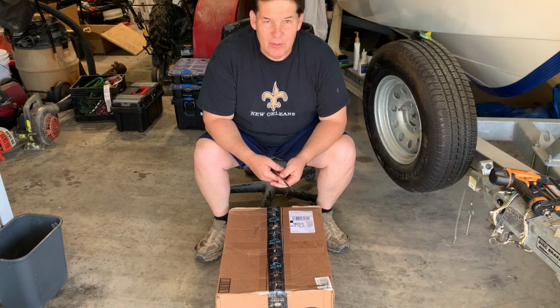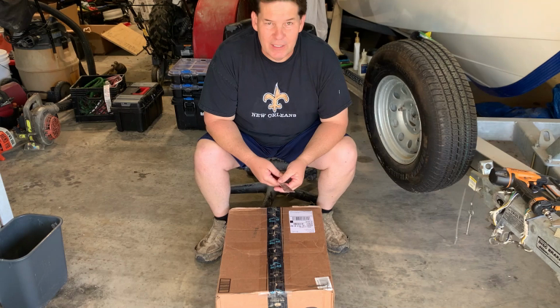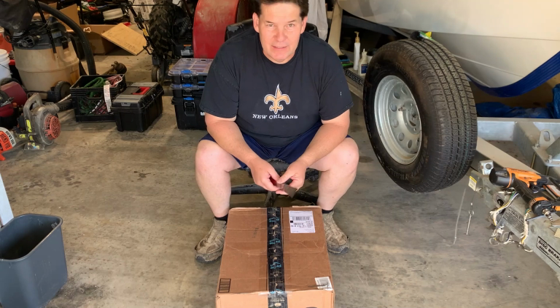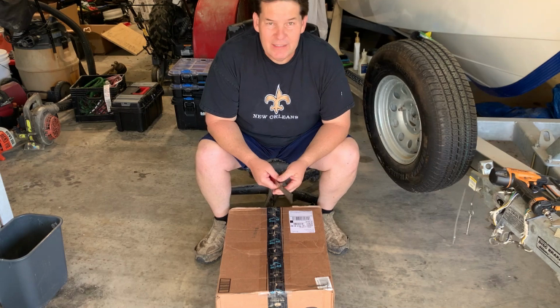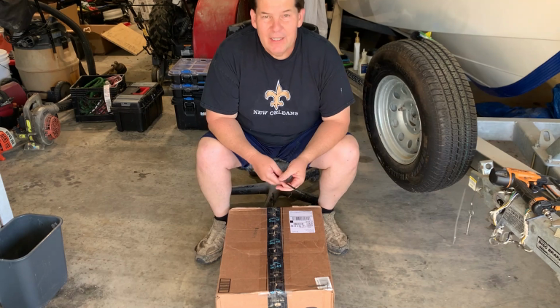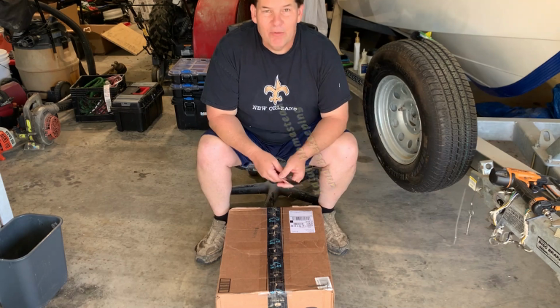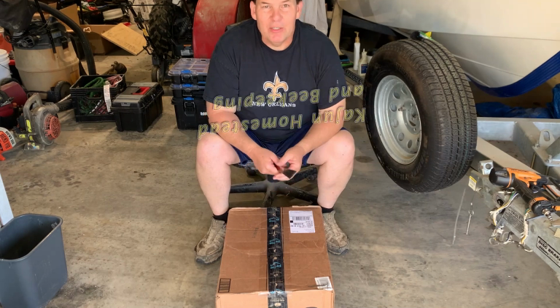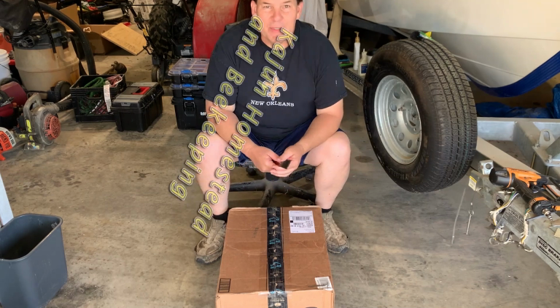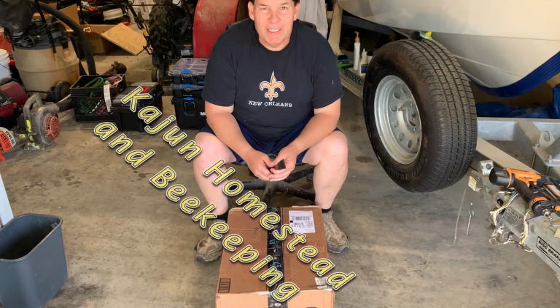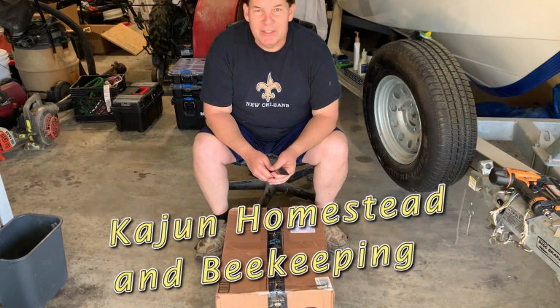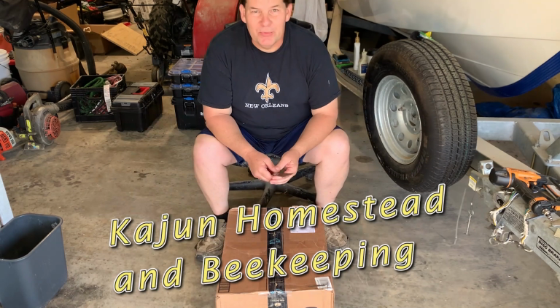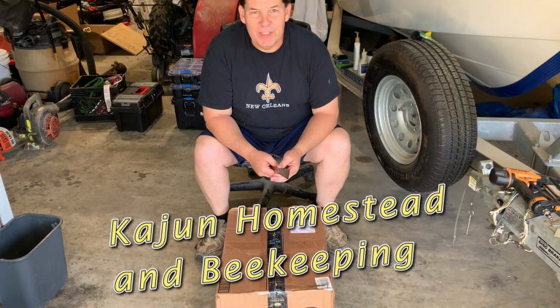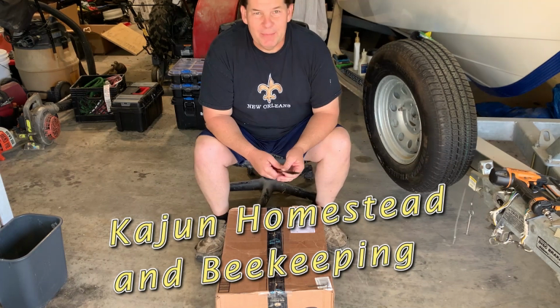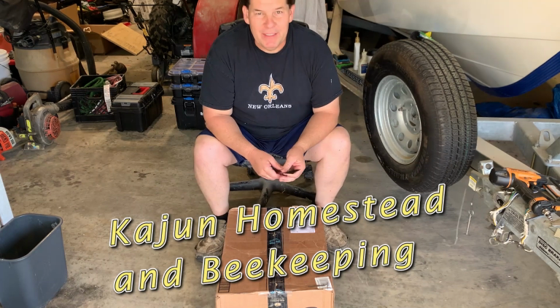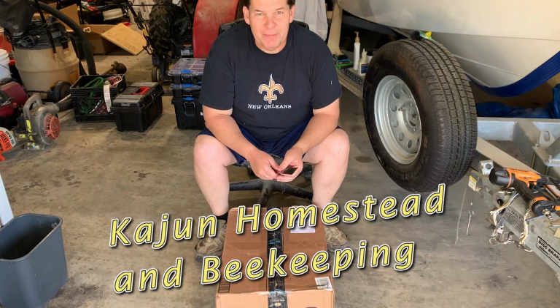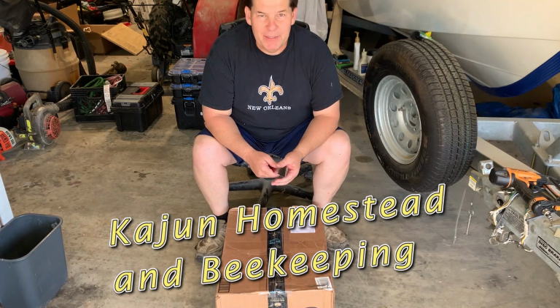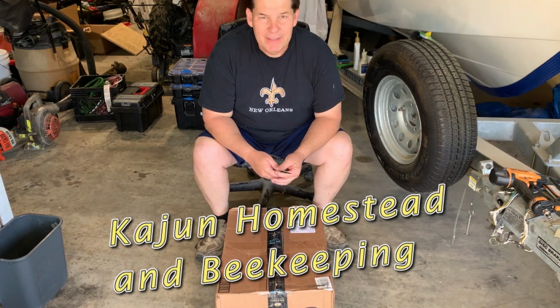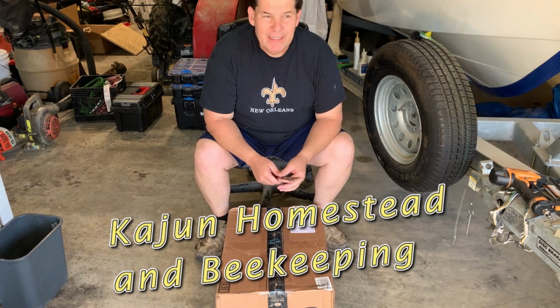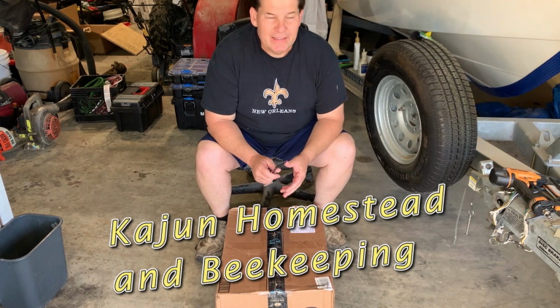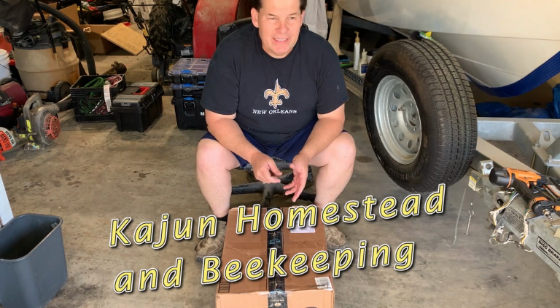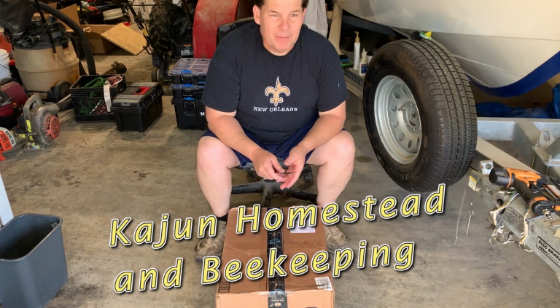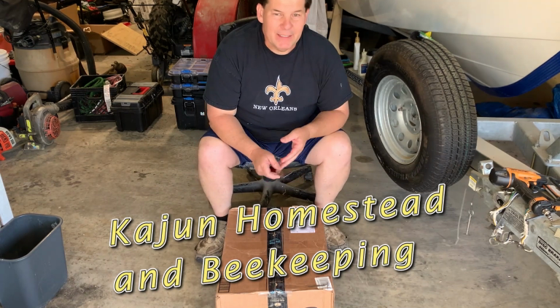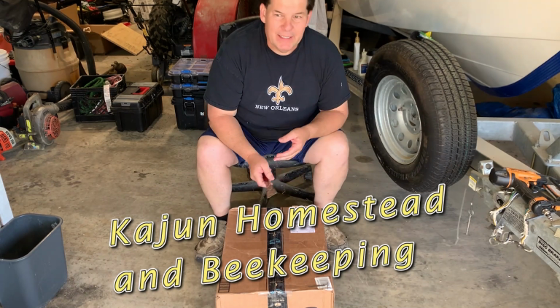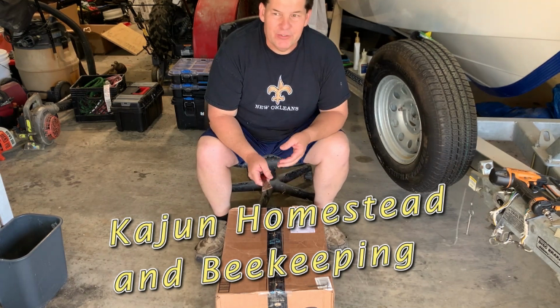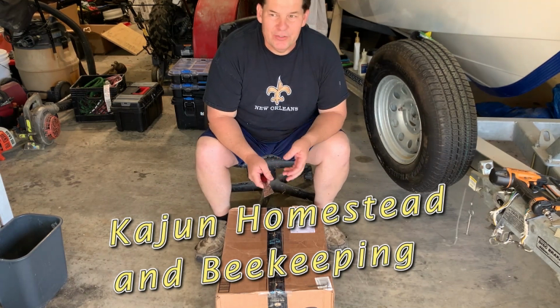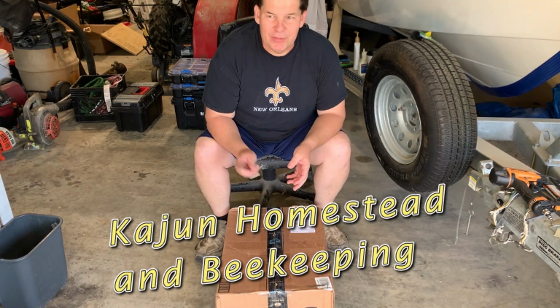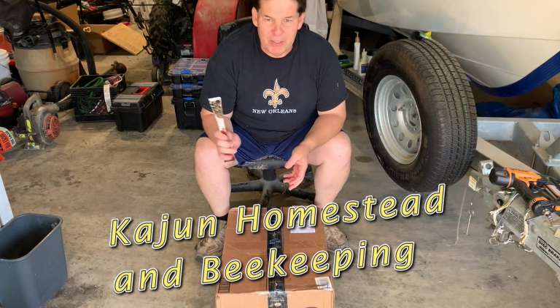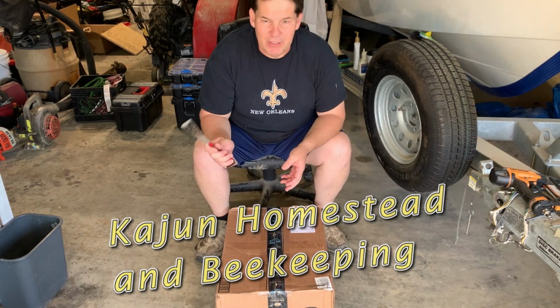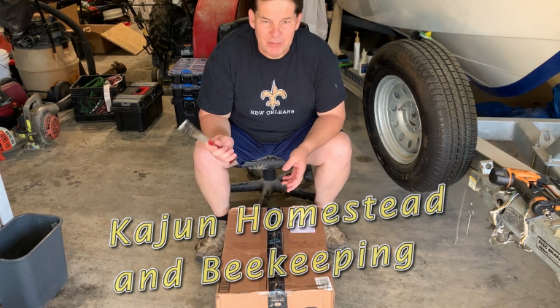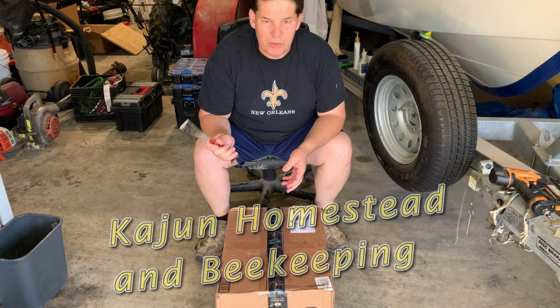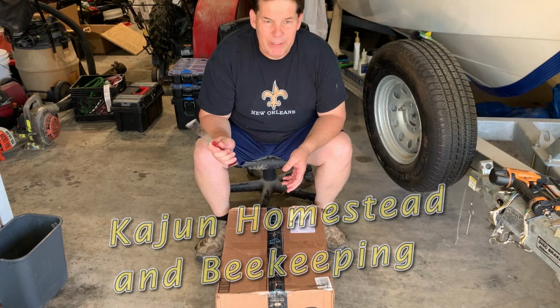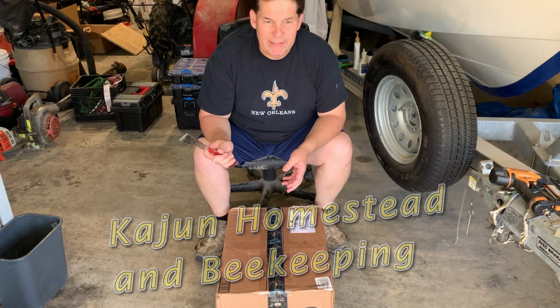Hello guys, welcome to Cajun Homestead and Beekeeping. Today I'm going to get into some queens.